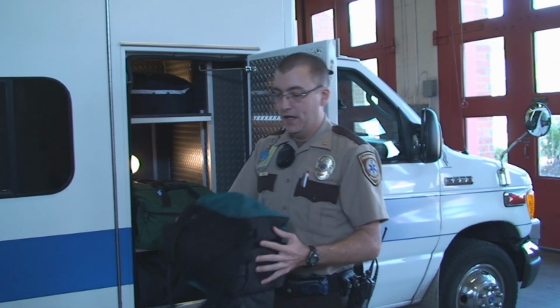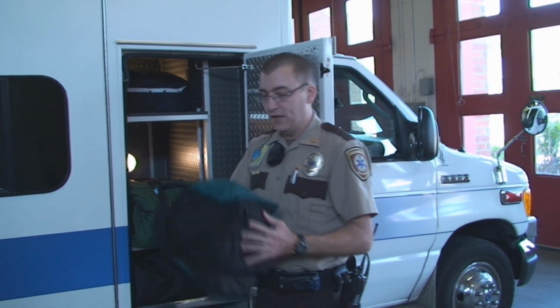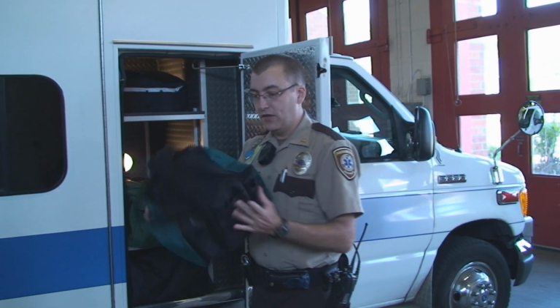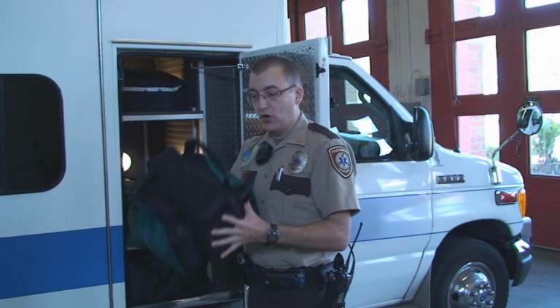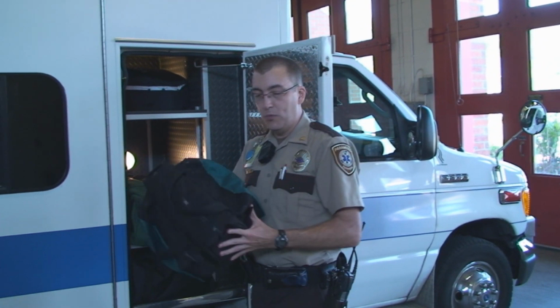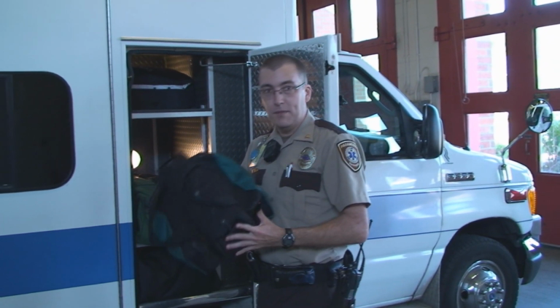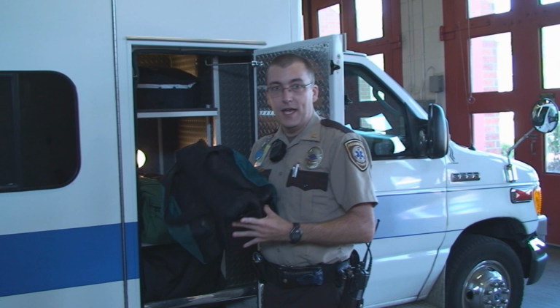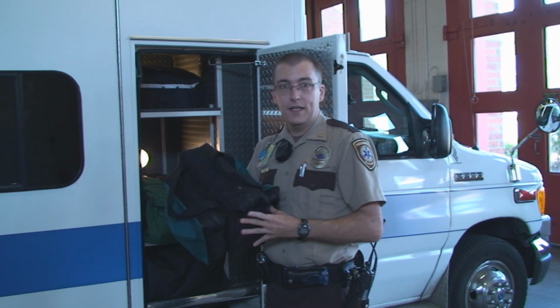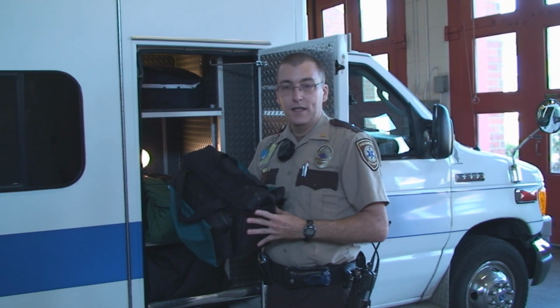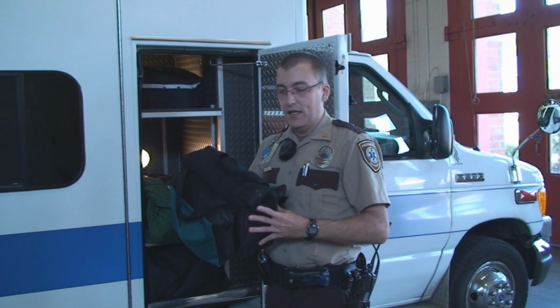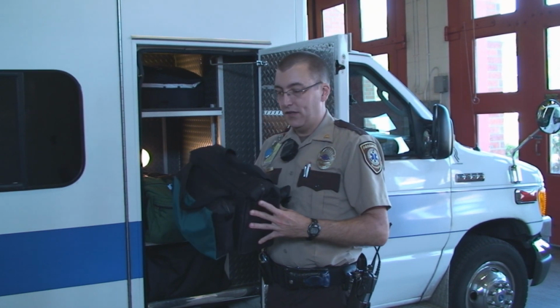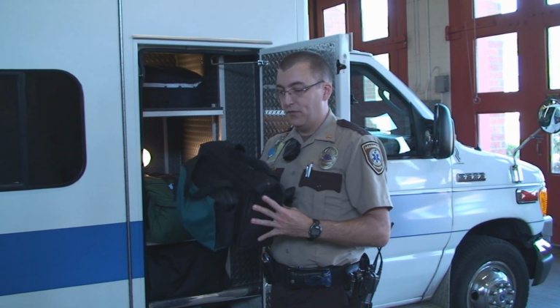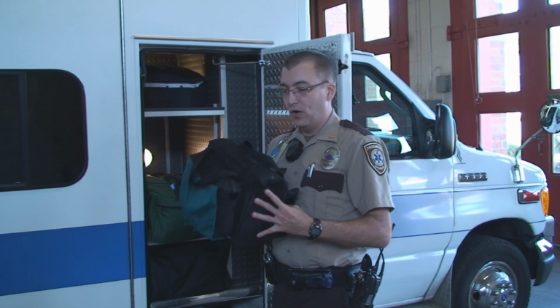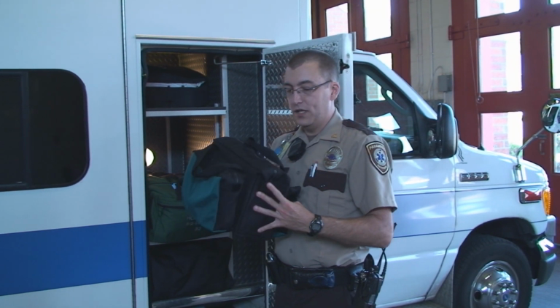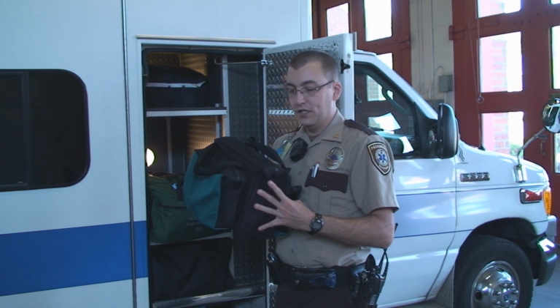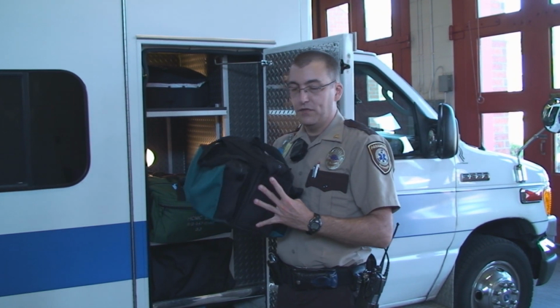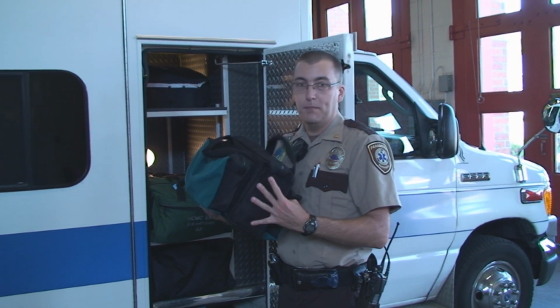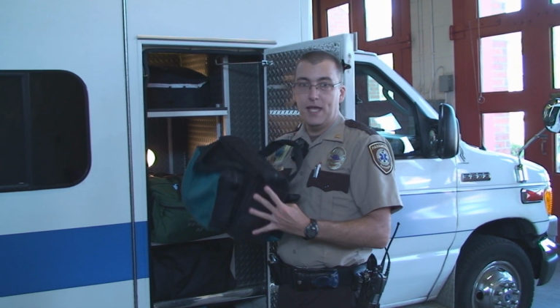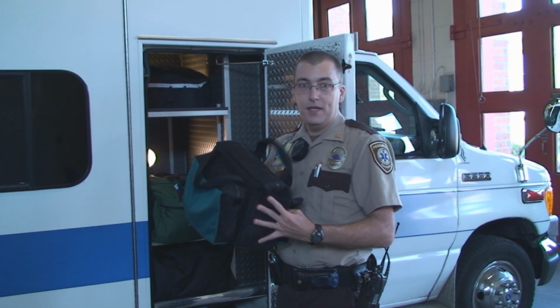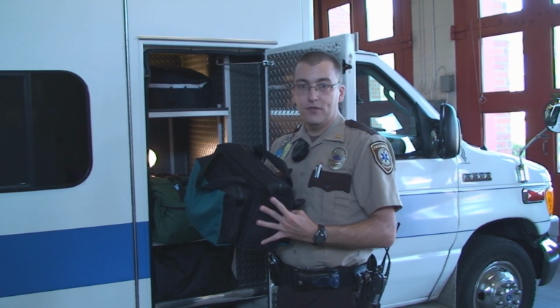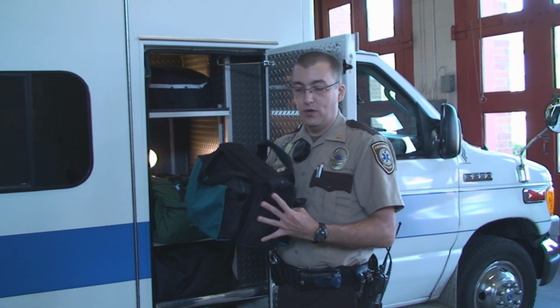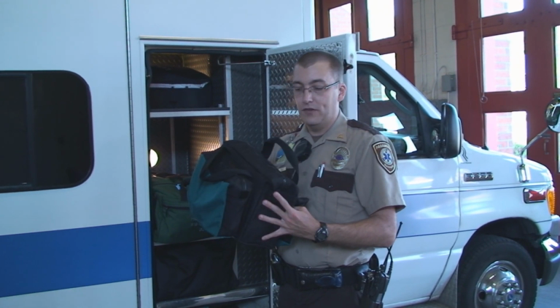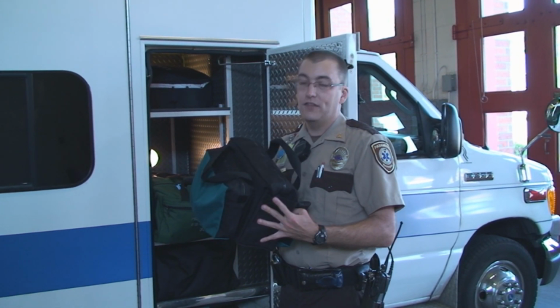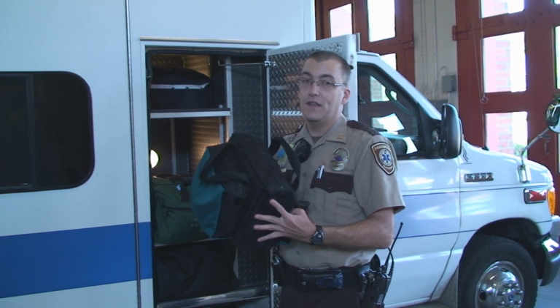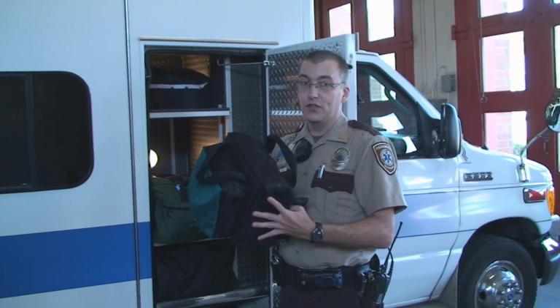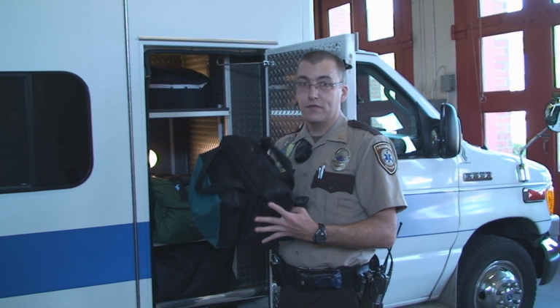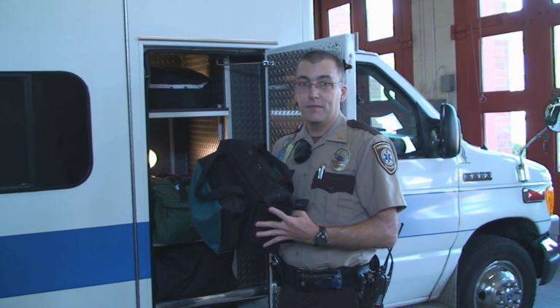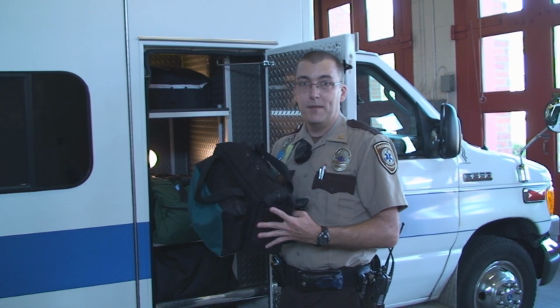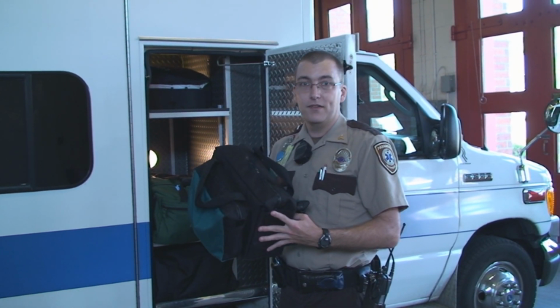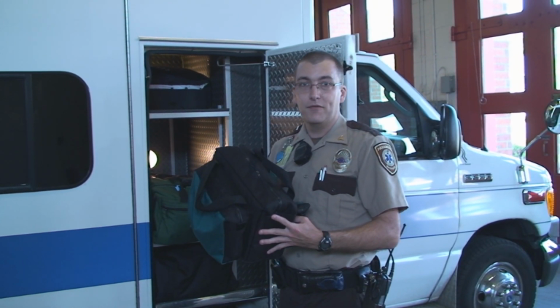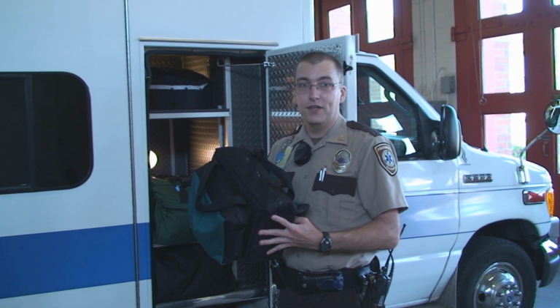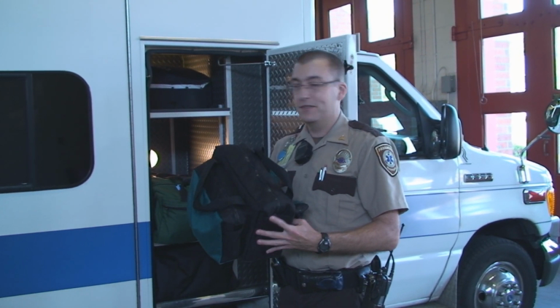This is our OB bag. This is for delivering babies or assisting in the delivery of babies in the field.